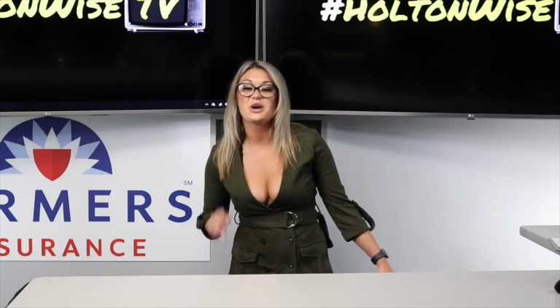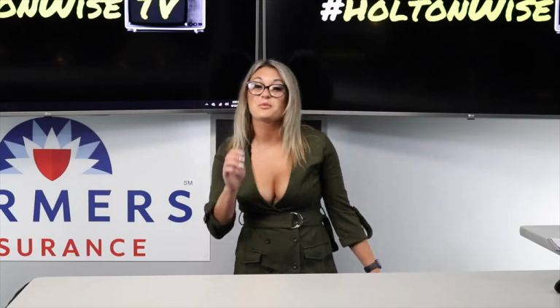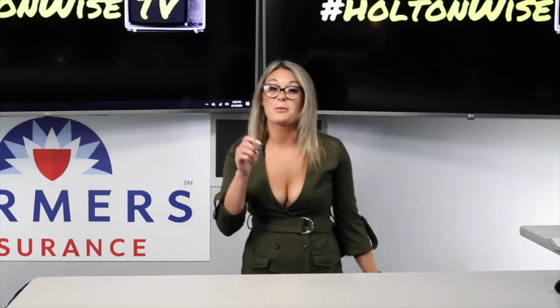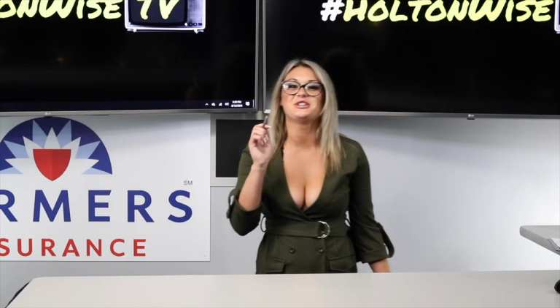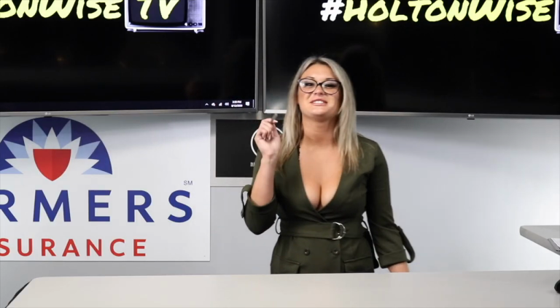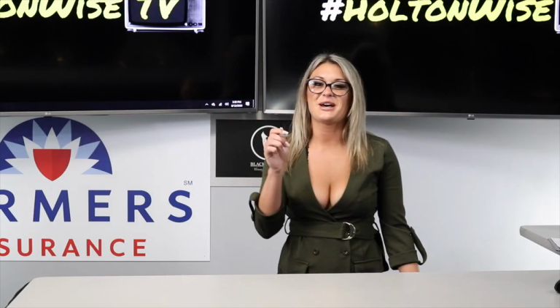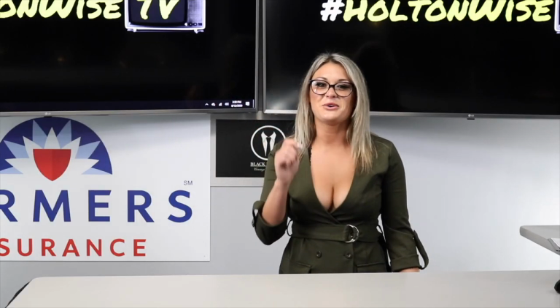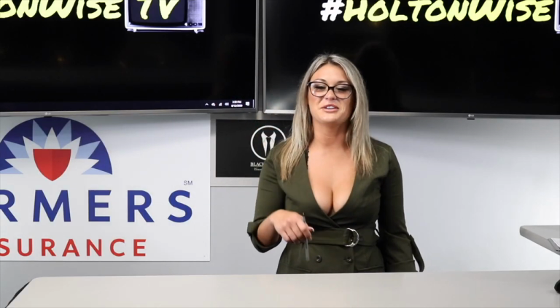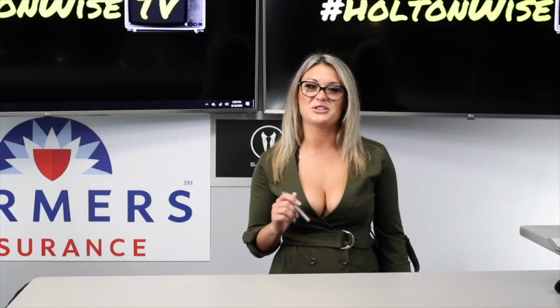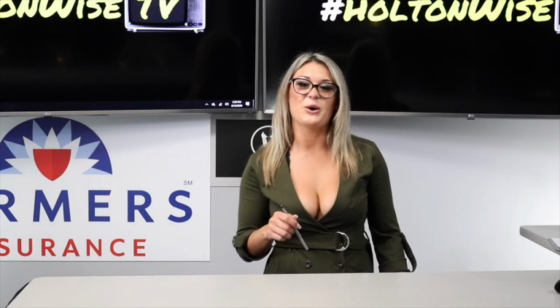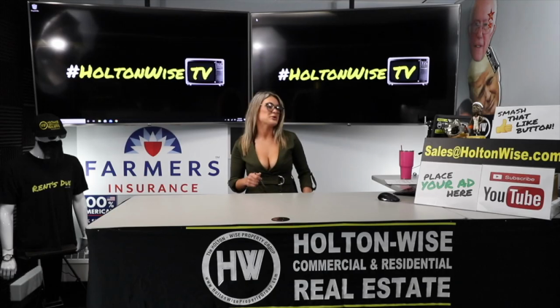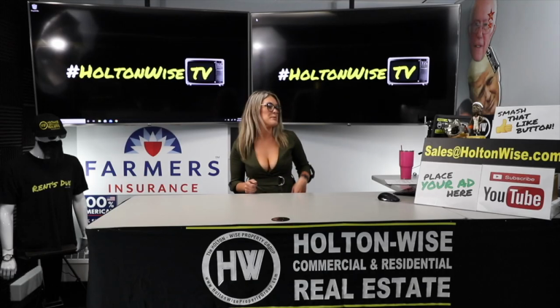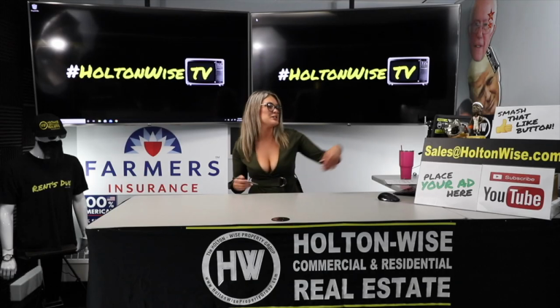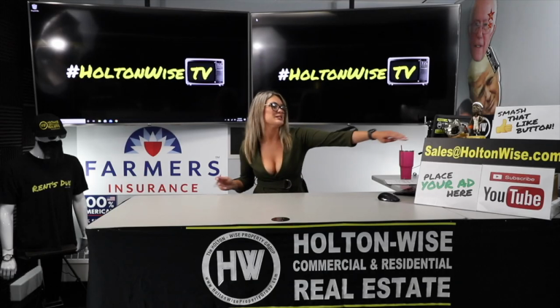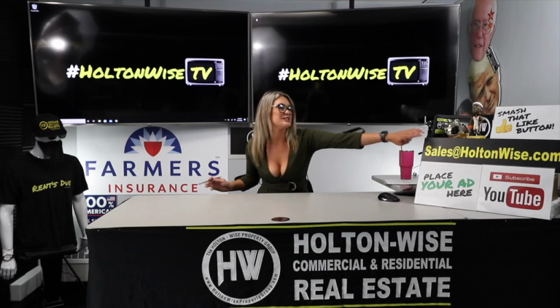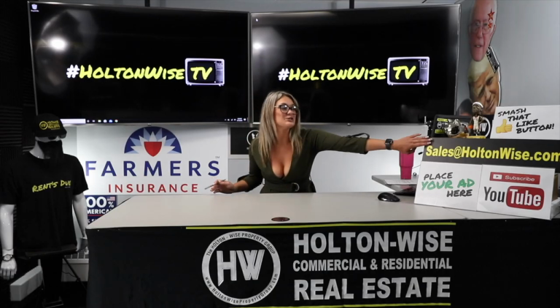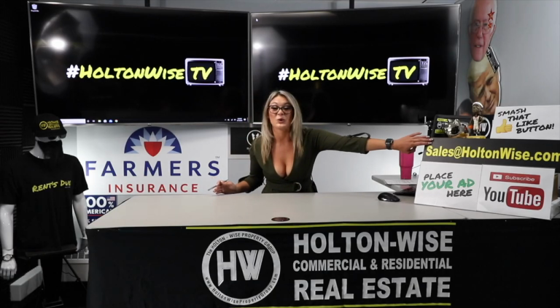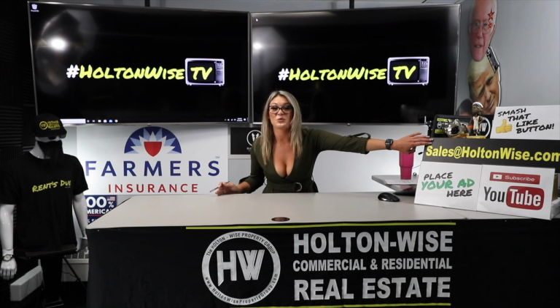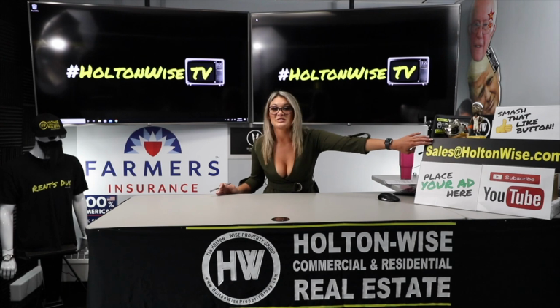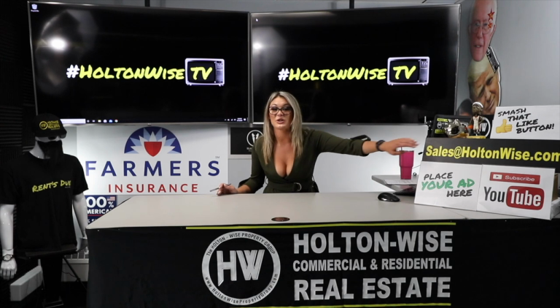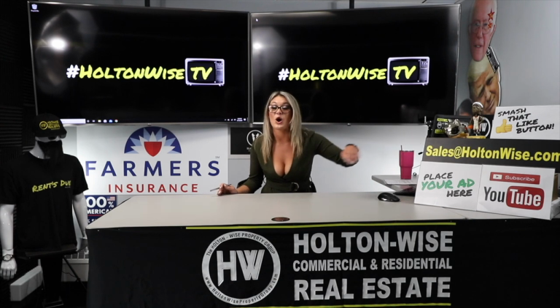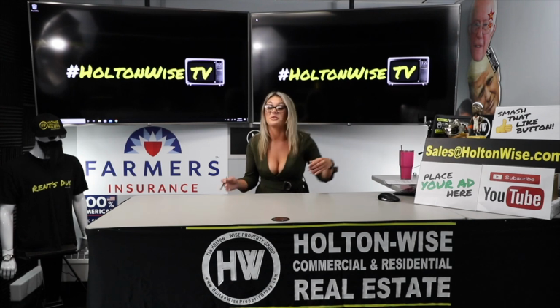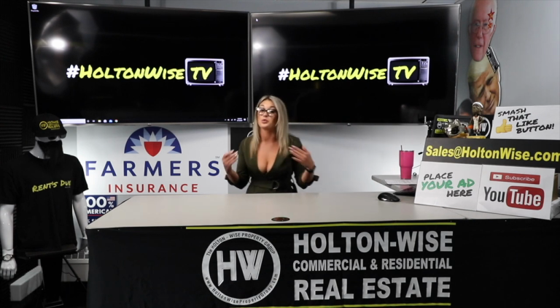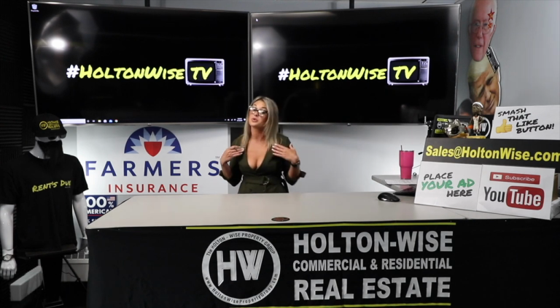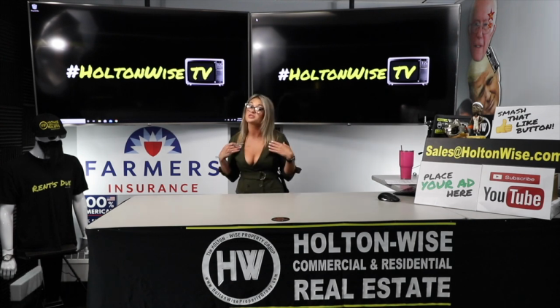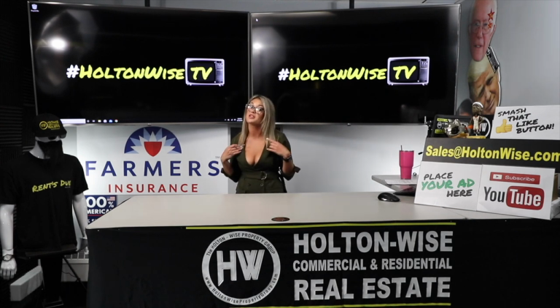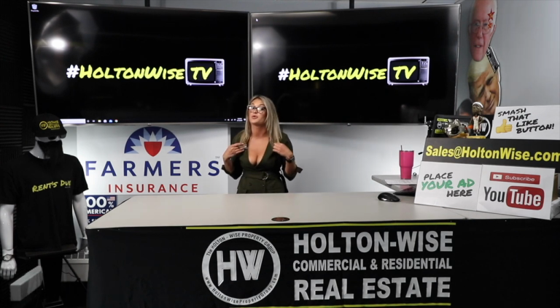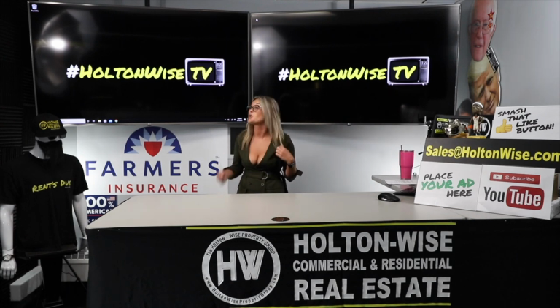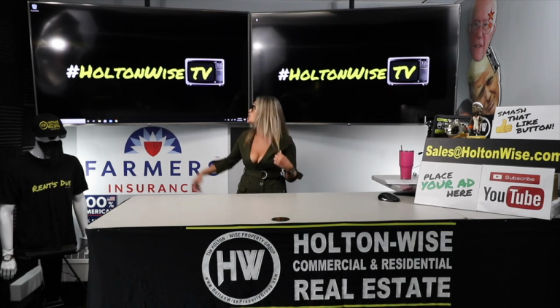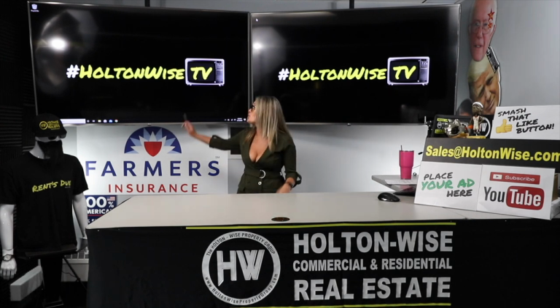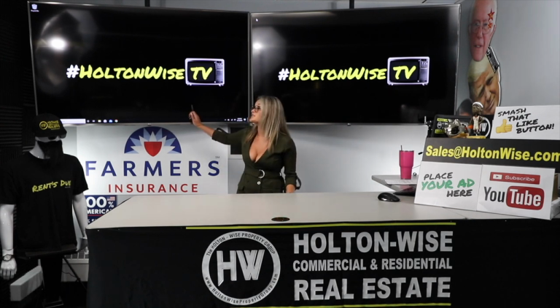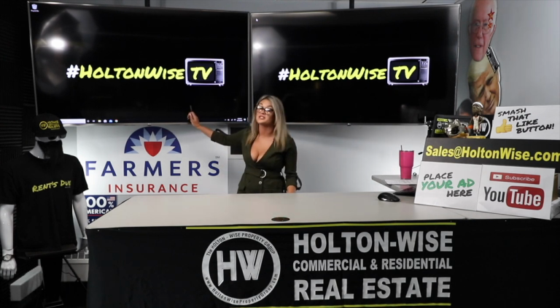Do you have a property you'd like to sell? If so, email us at sales@holtonwise.com and we will sell it for you on HoltonWise TV.